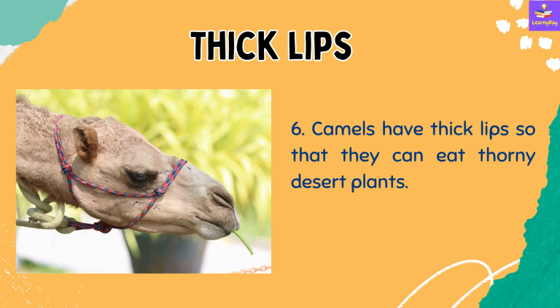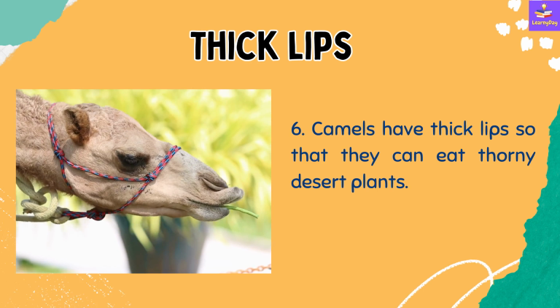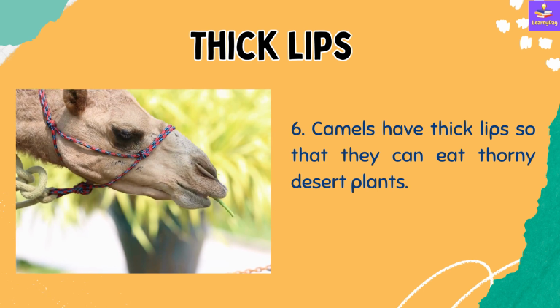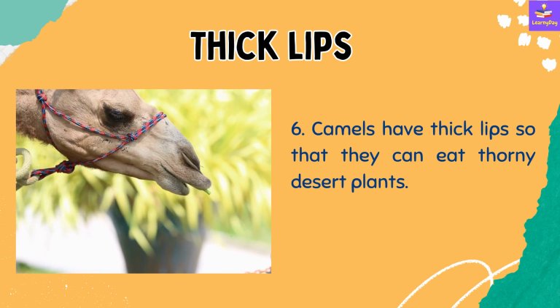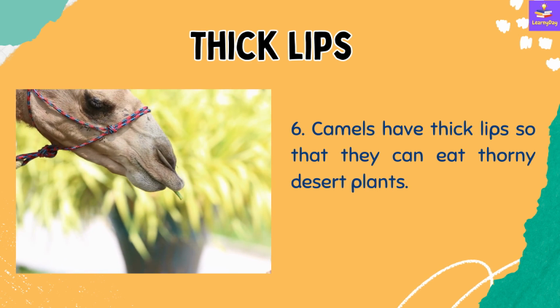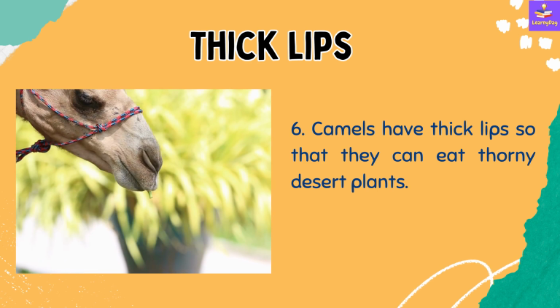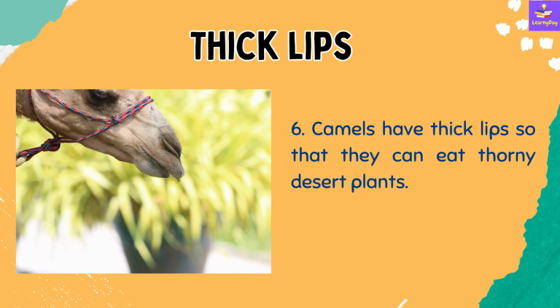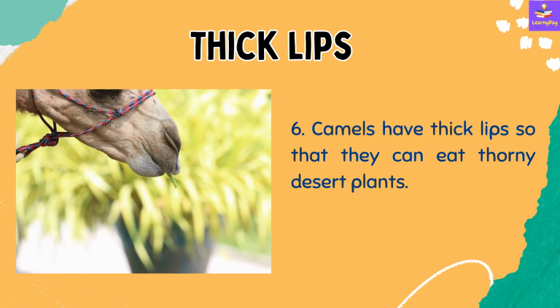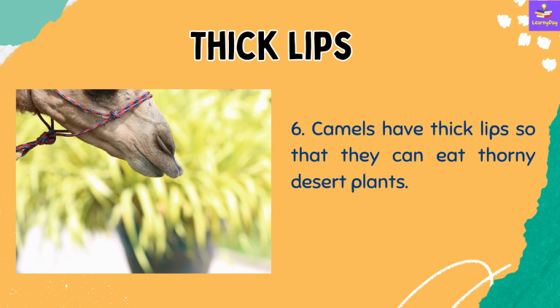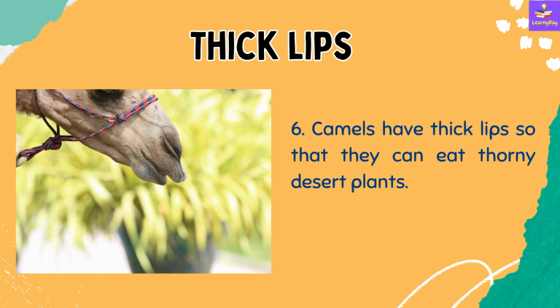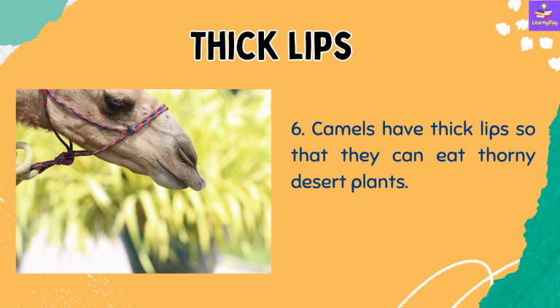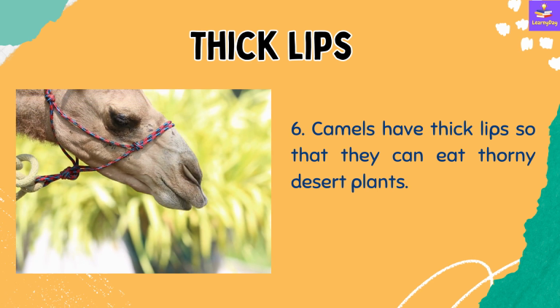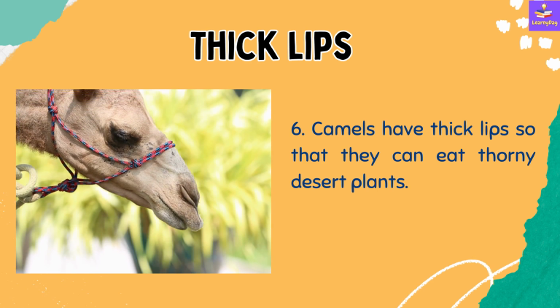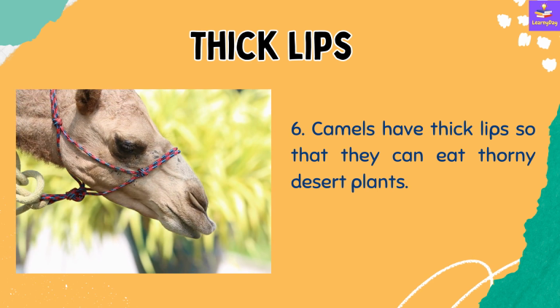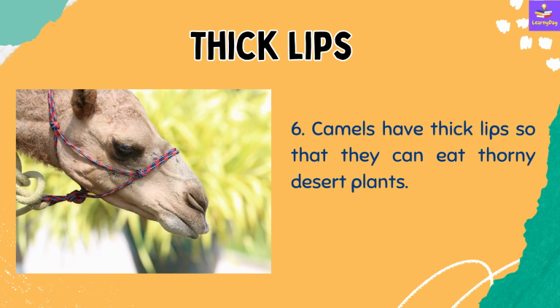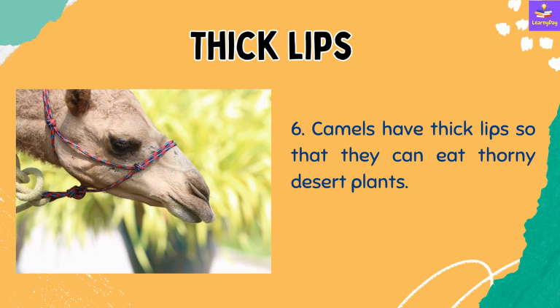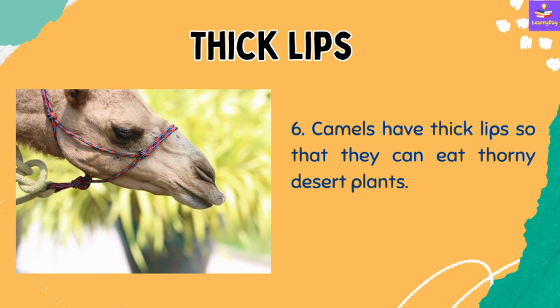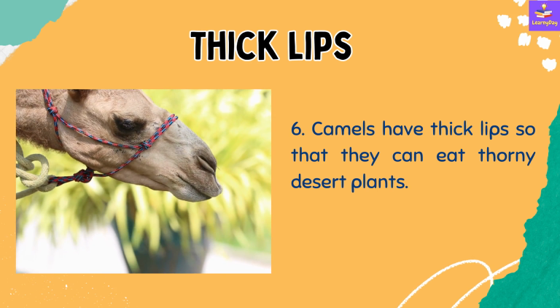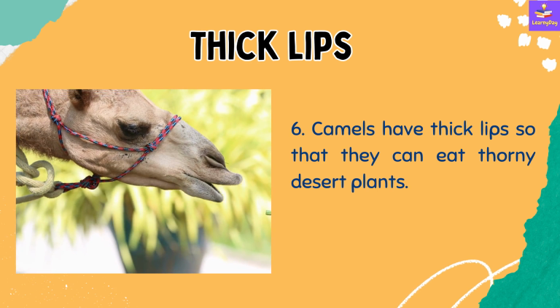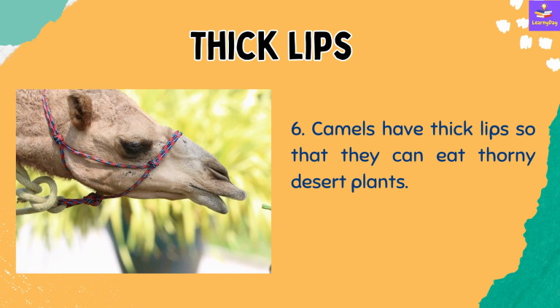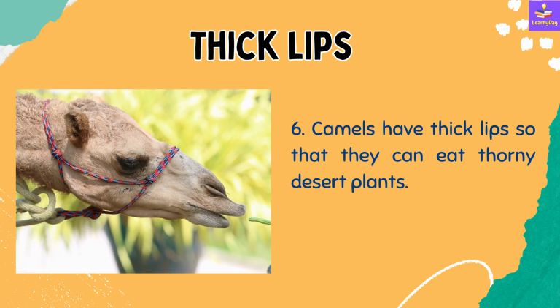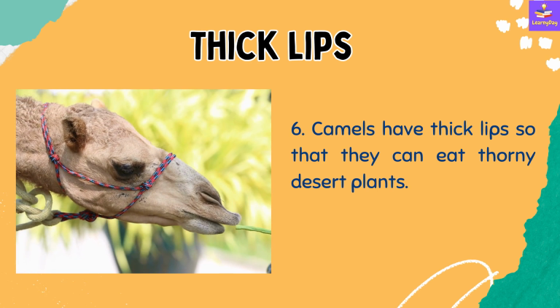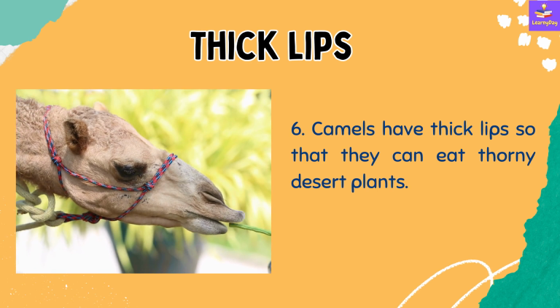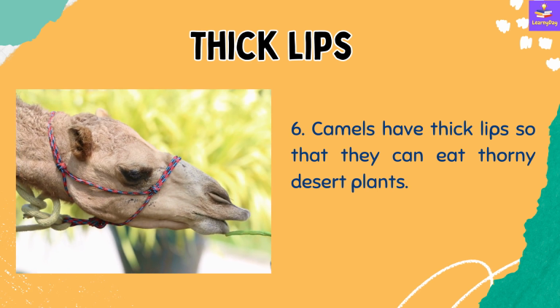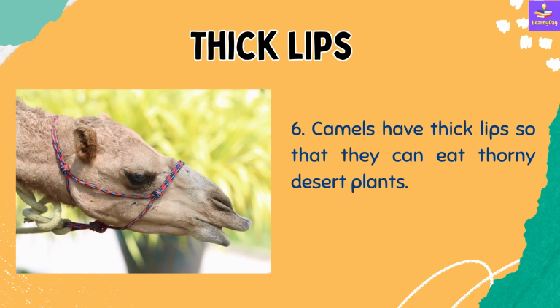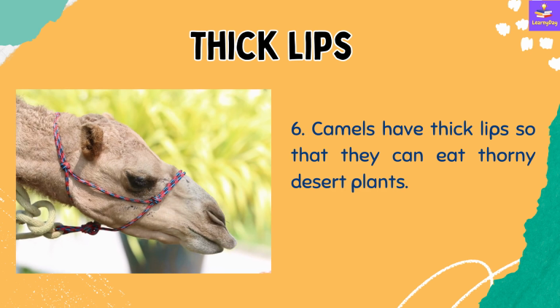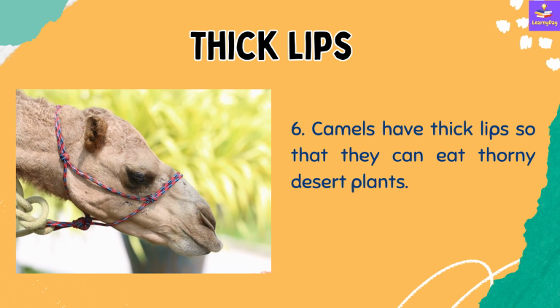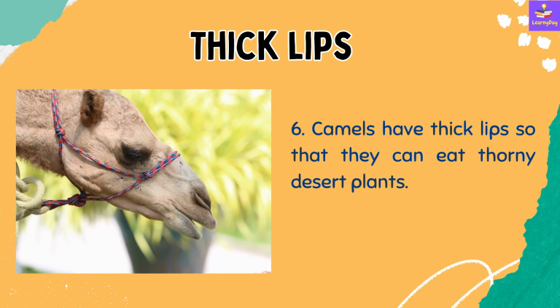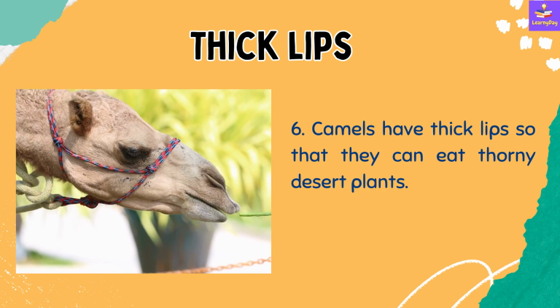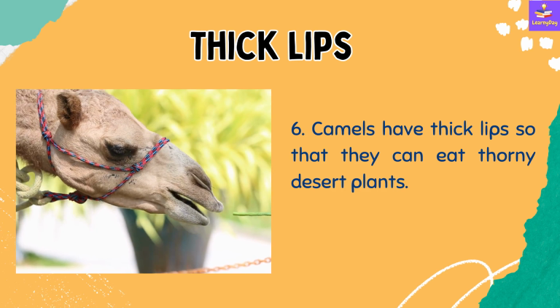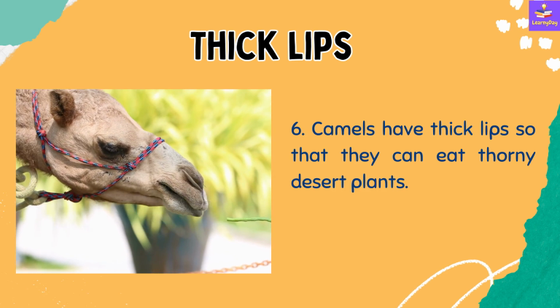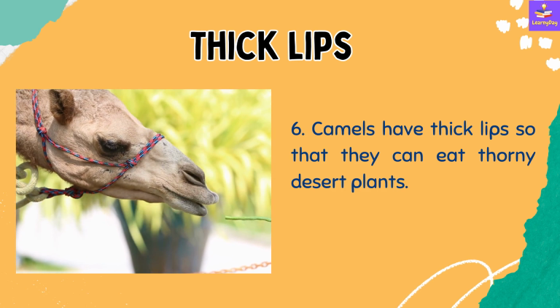Number 6: Camels have thick lips so that they can eat thorny desert plants.